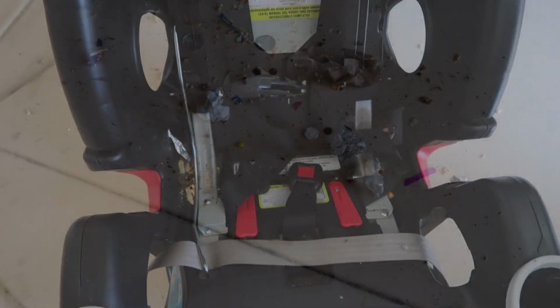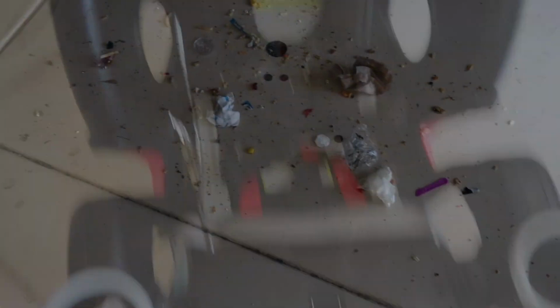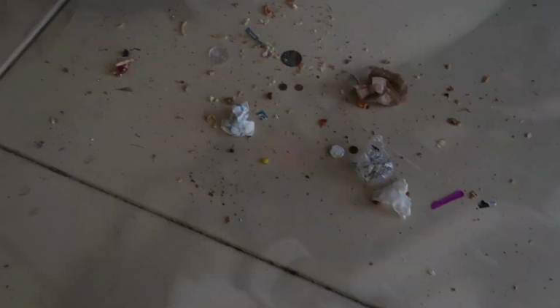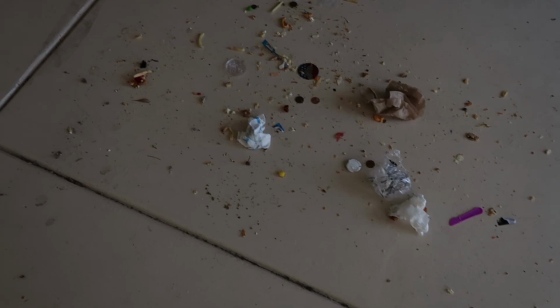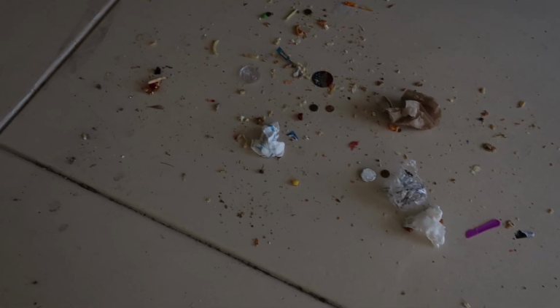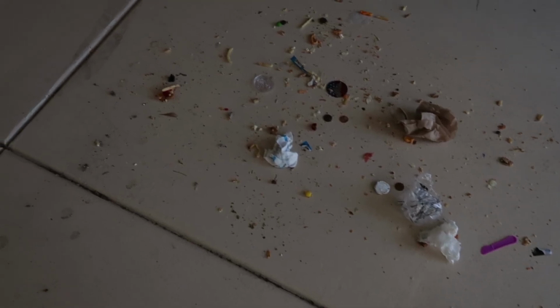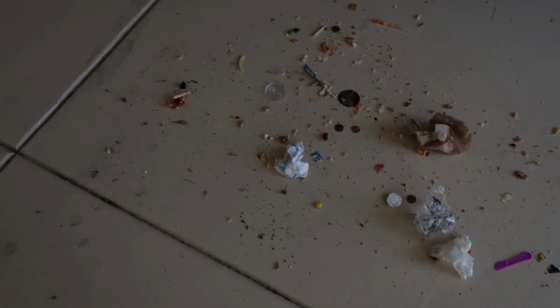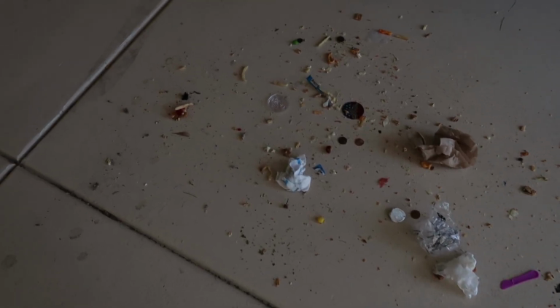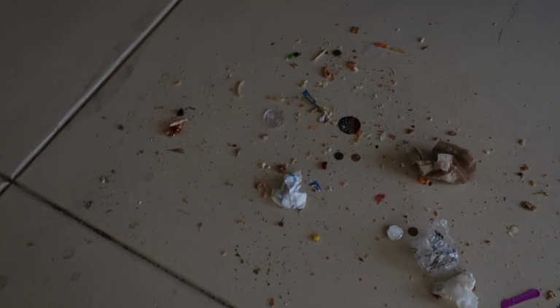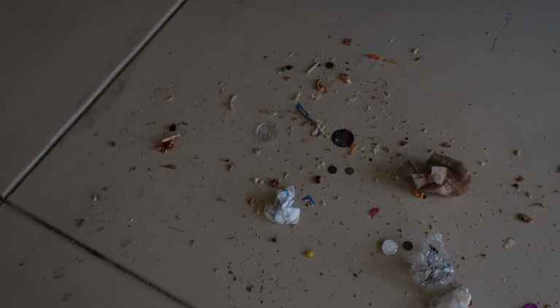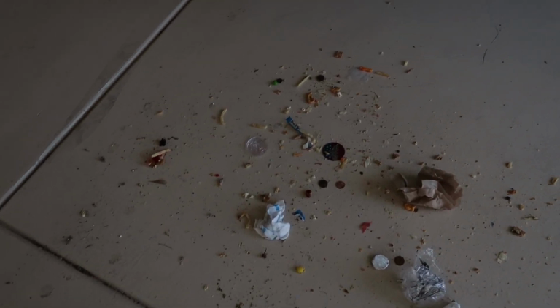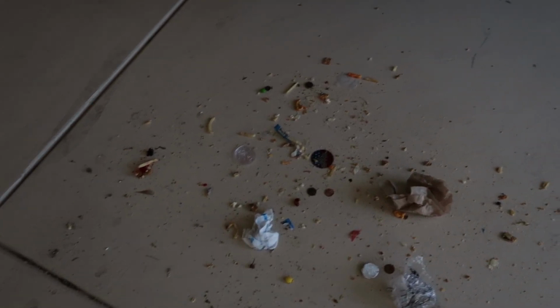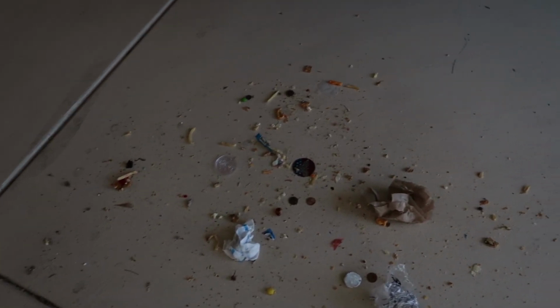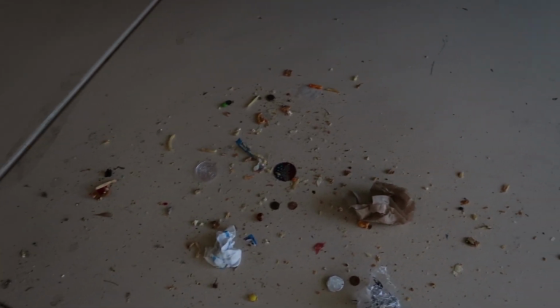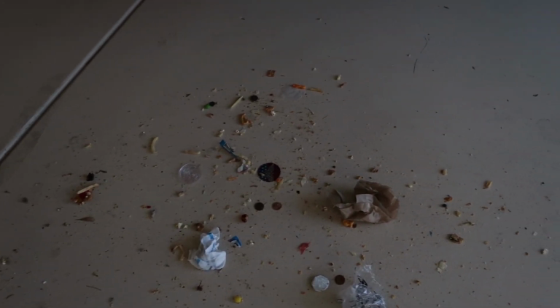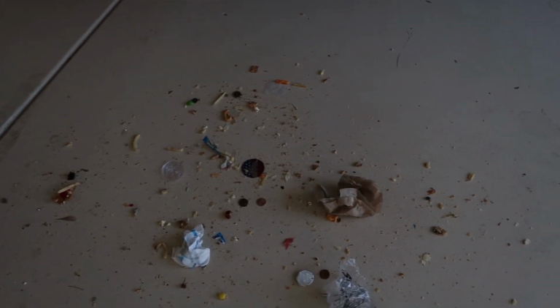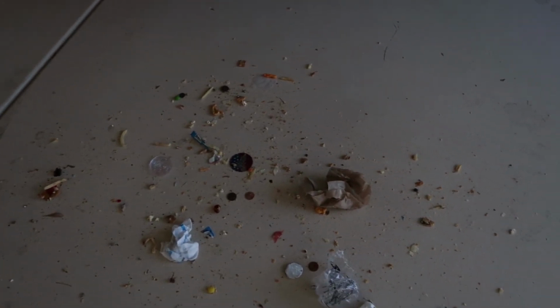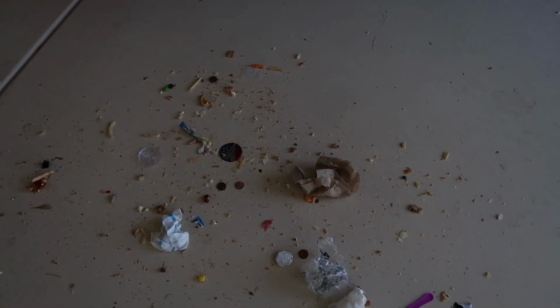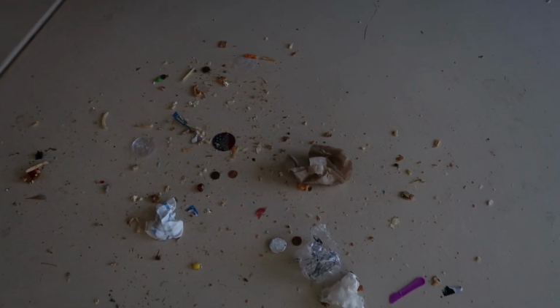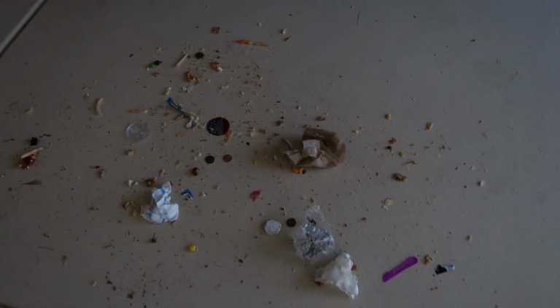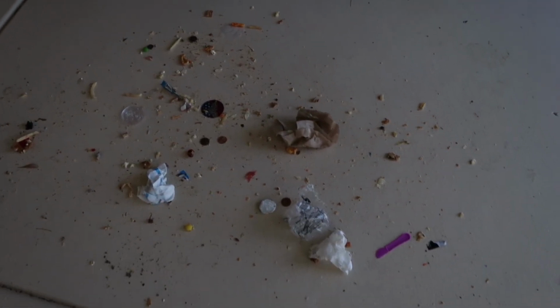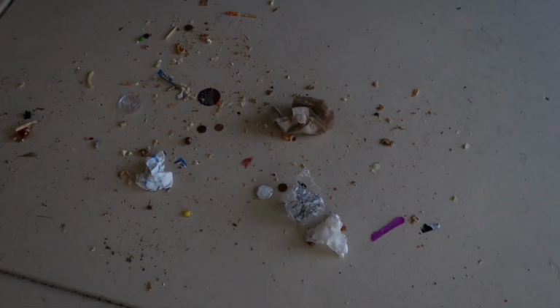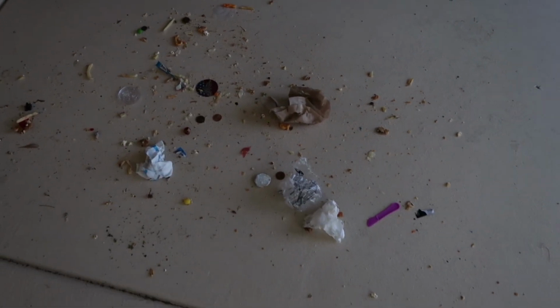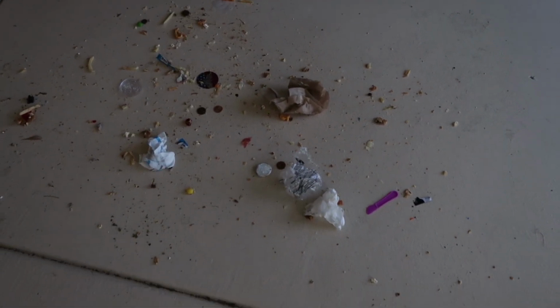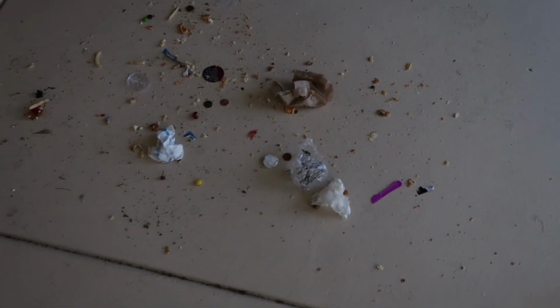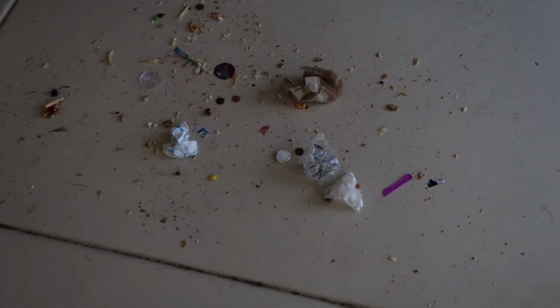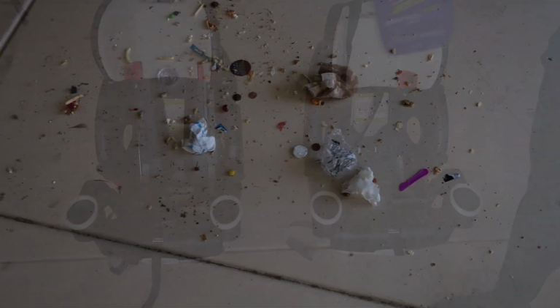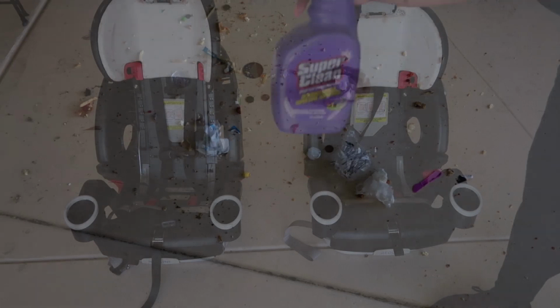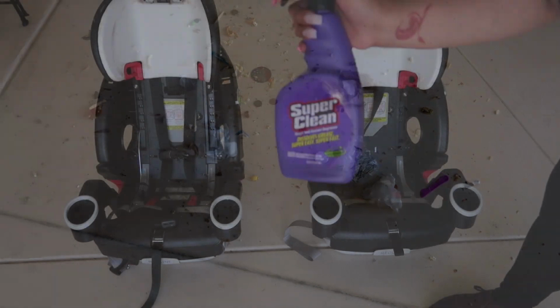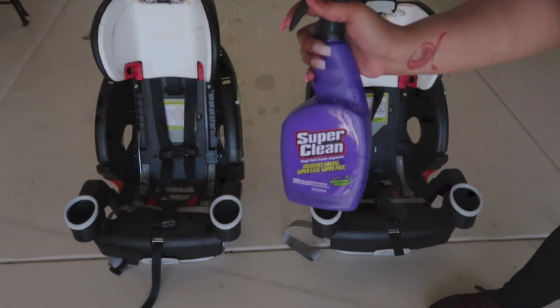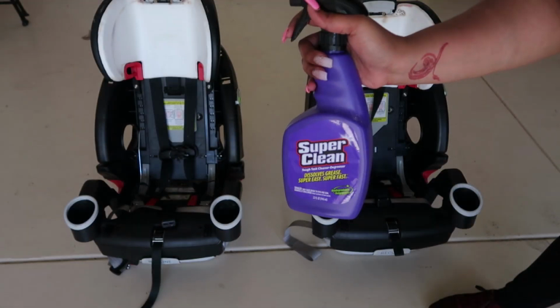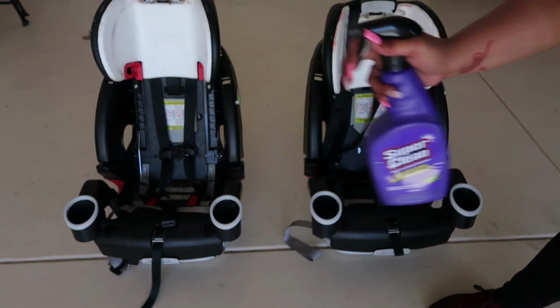This is absolutely filthy — but this is what was inside of both of the kids' car seats.